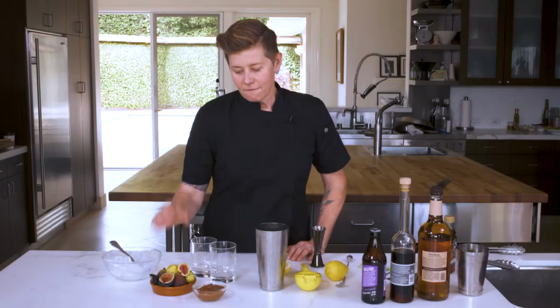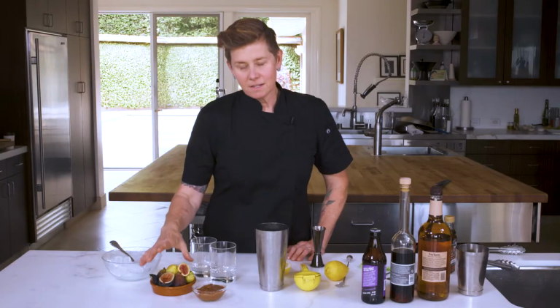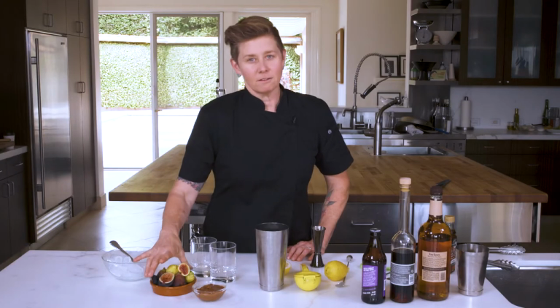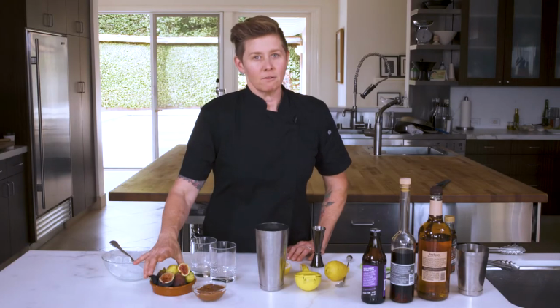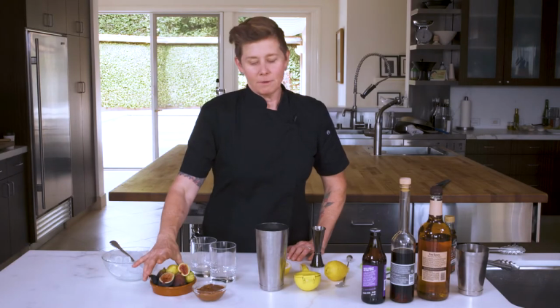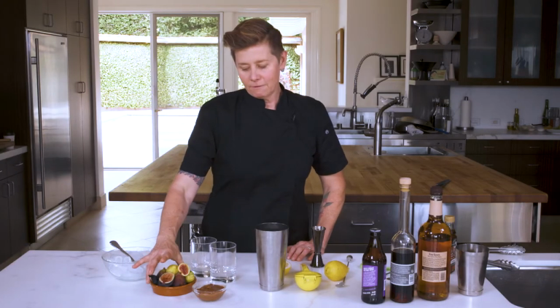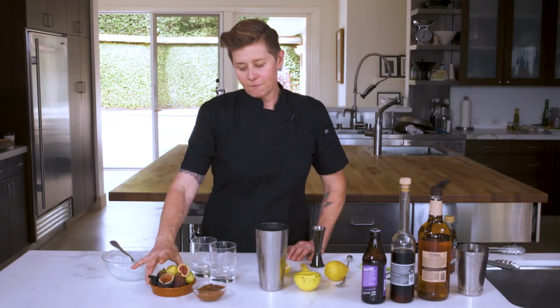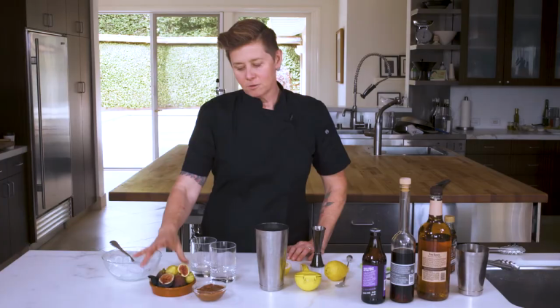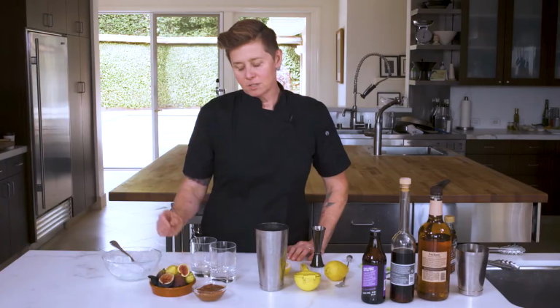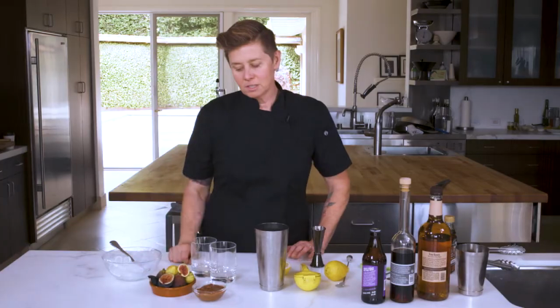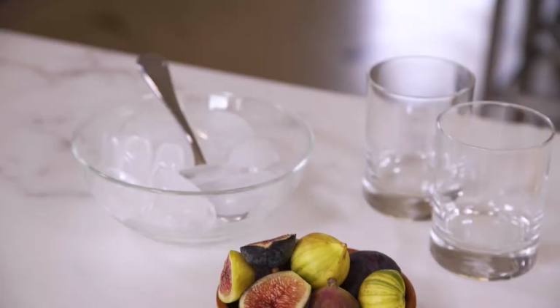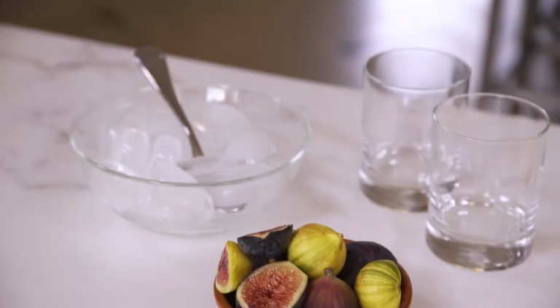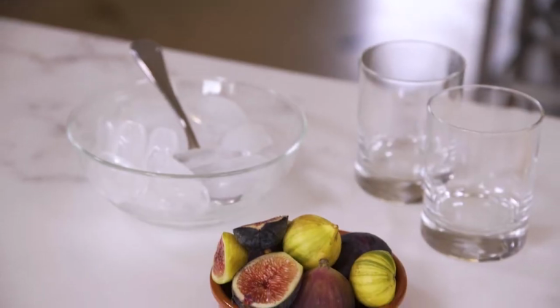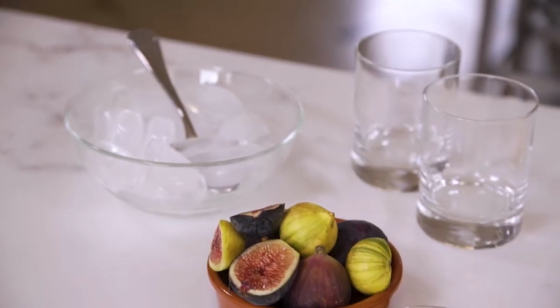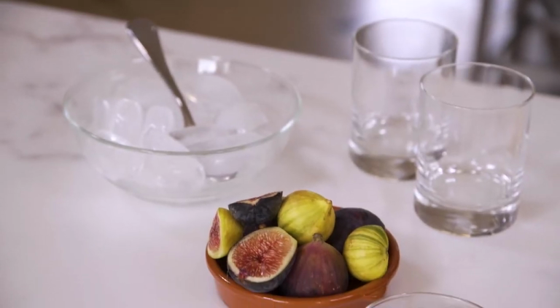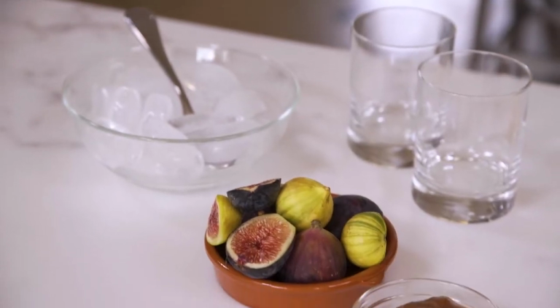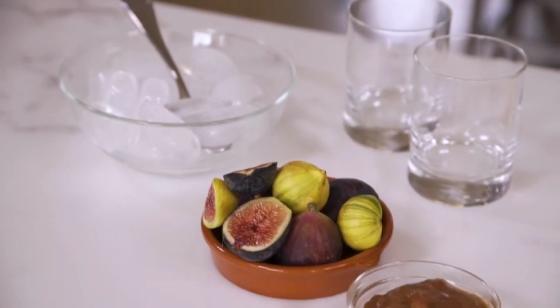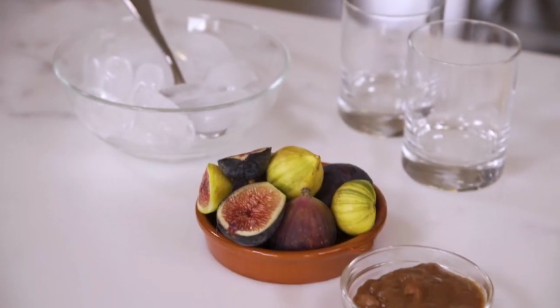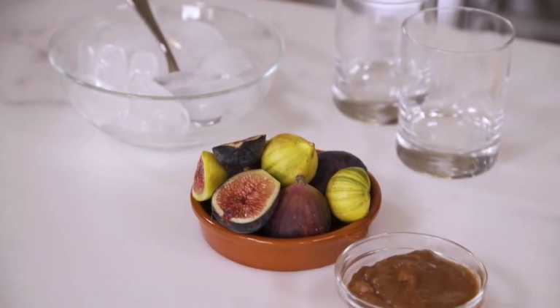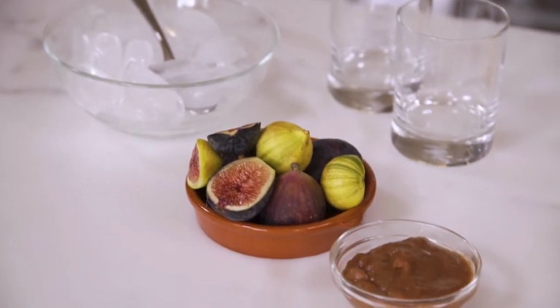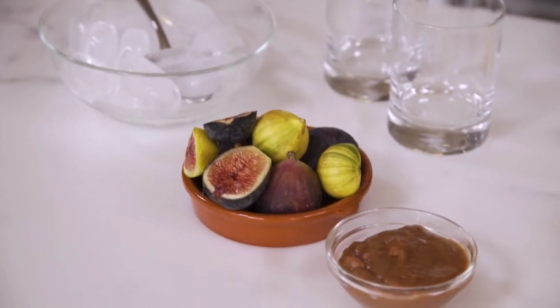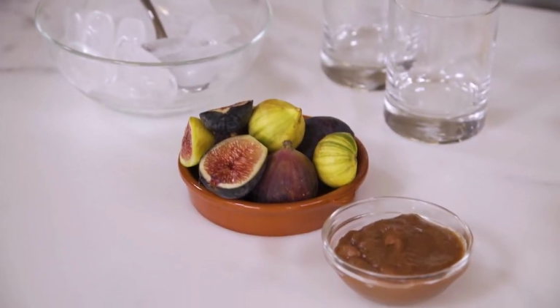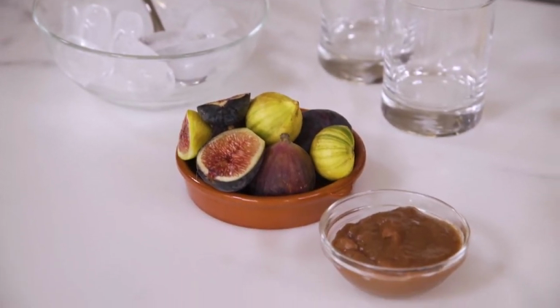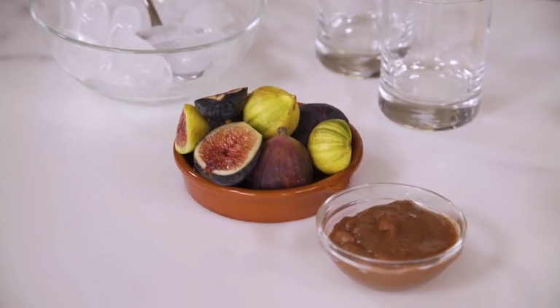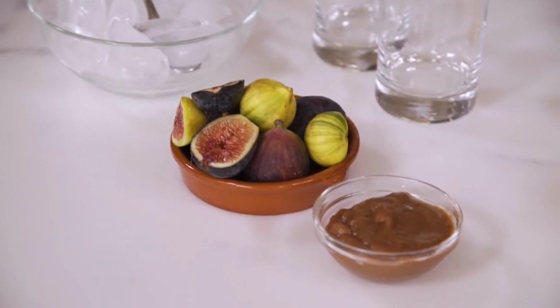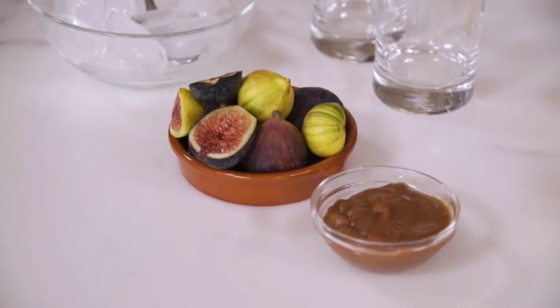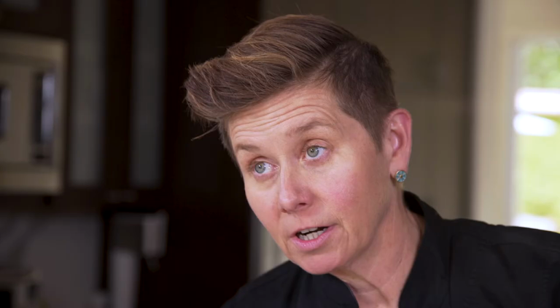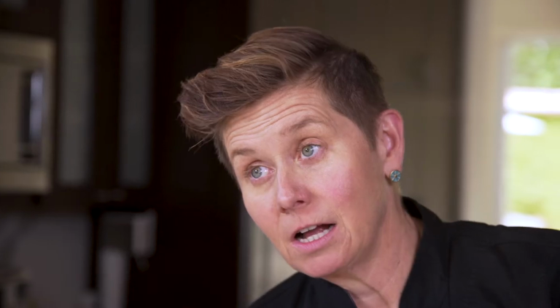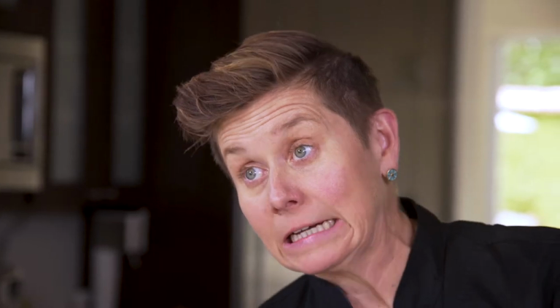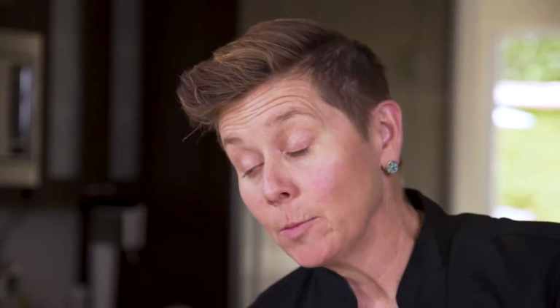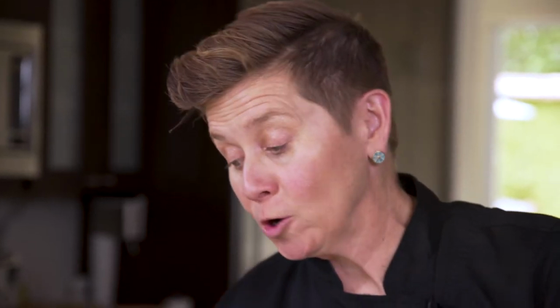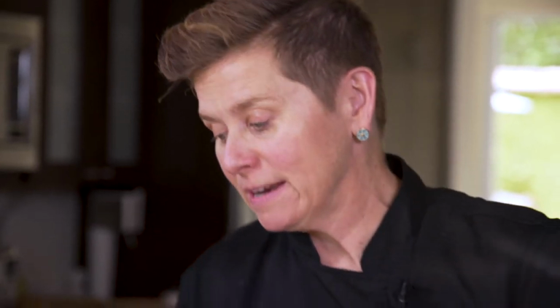Figs are one of my favorite fruits. I just think they're so dynamic, and I thought they'd be really good in a cocktail with bourbon.